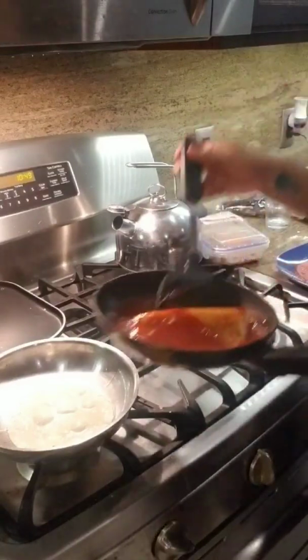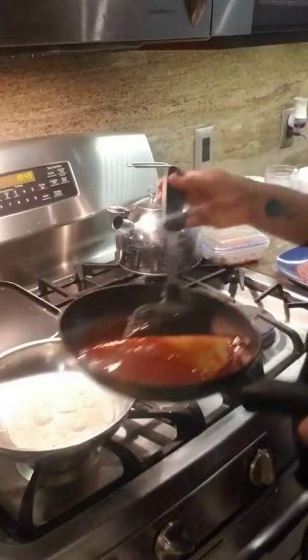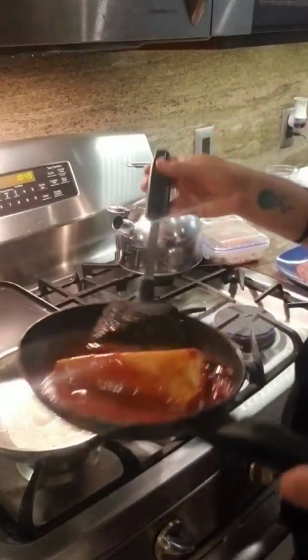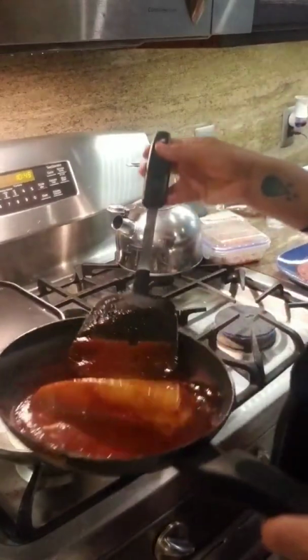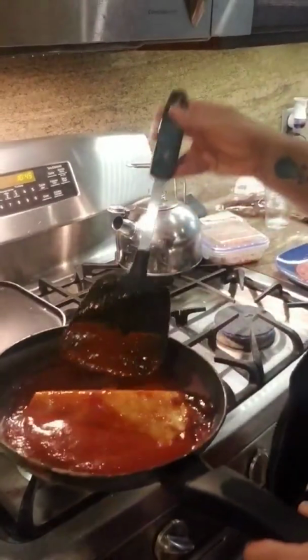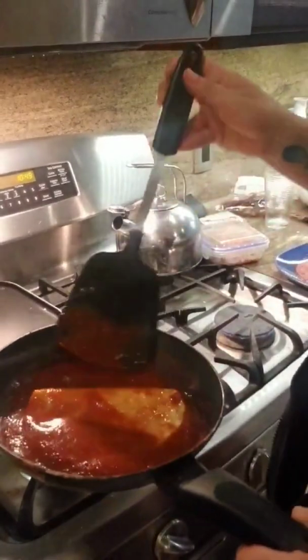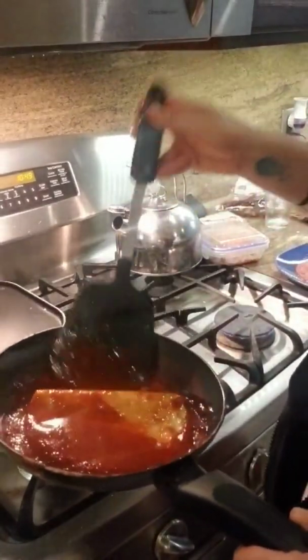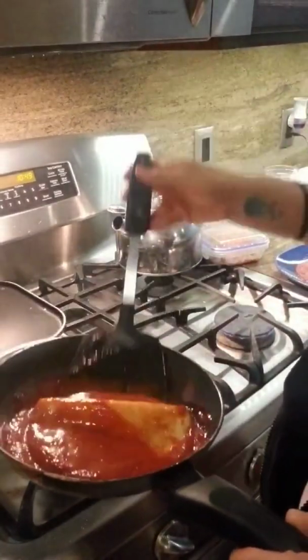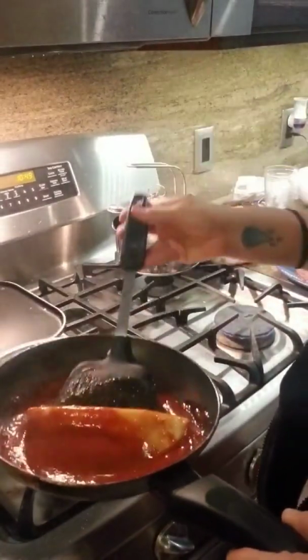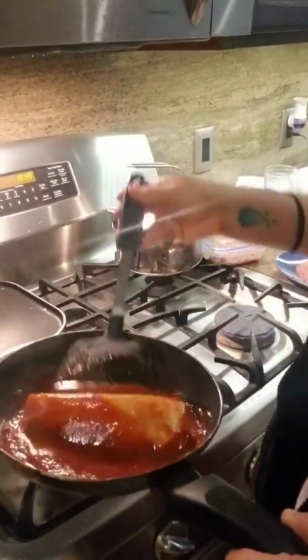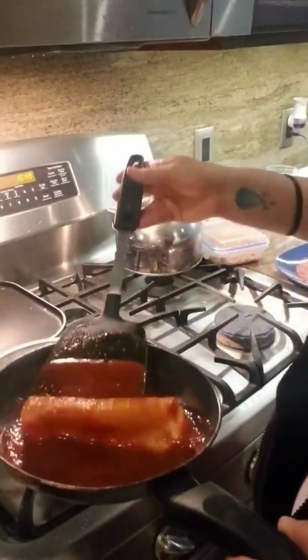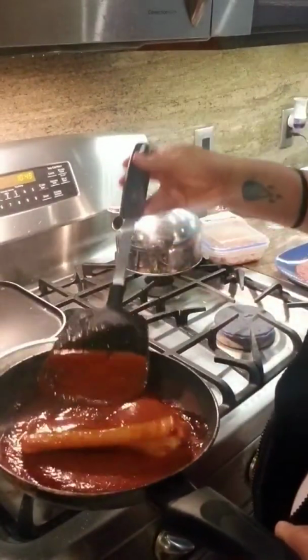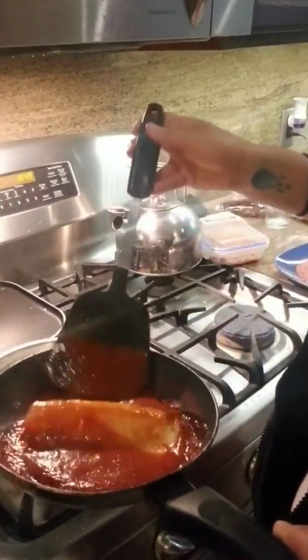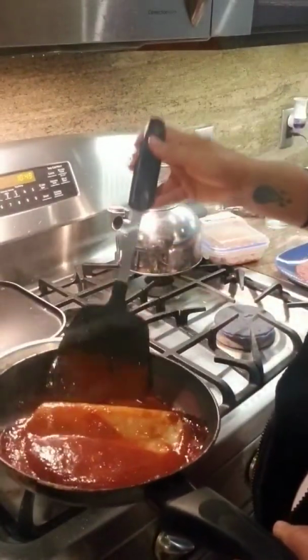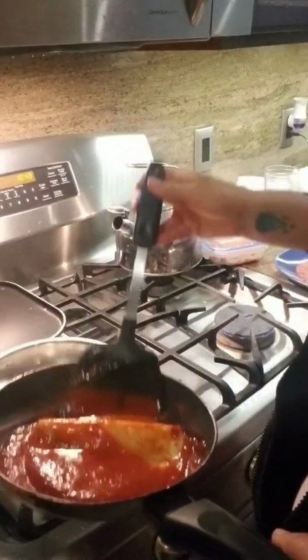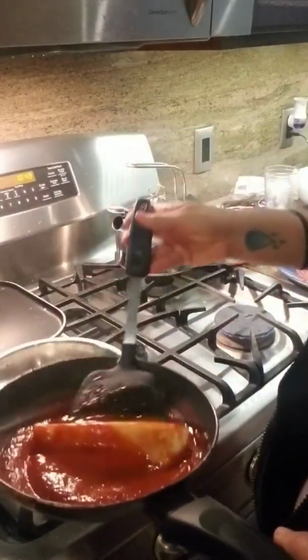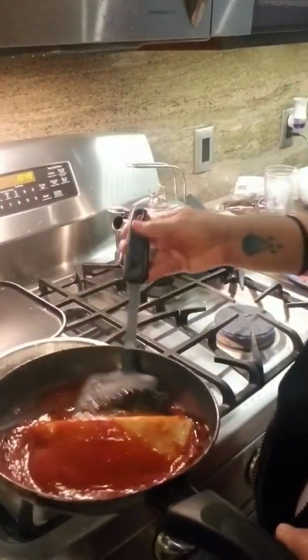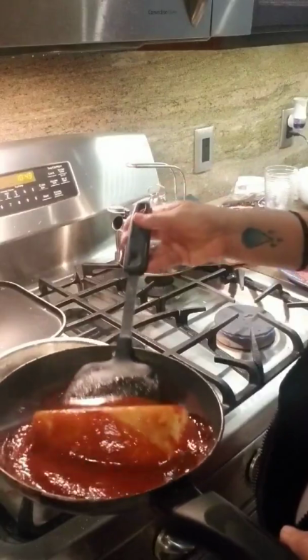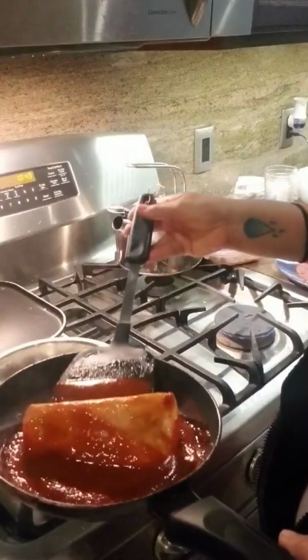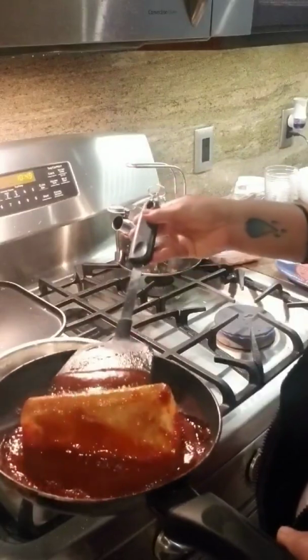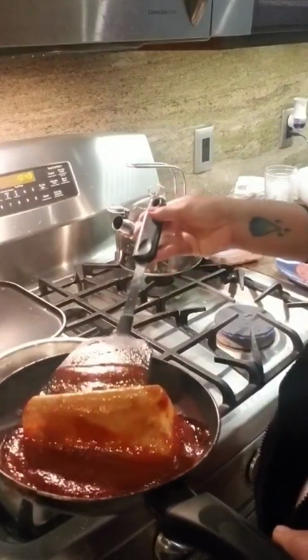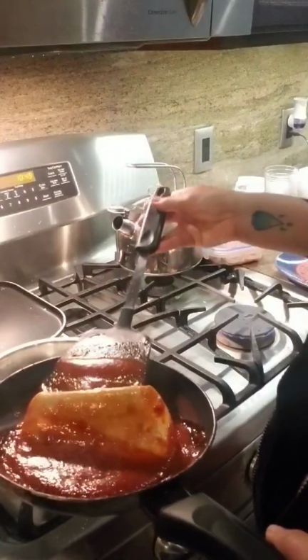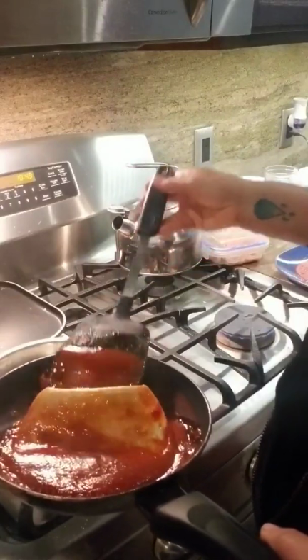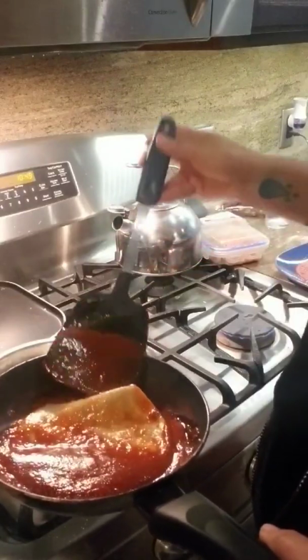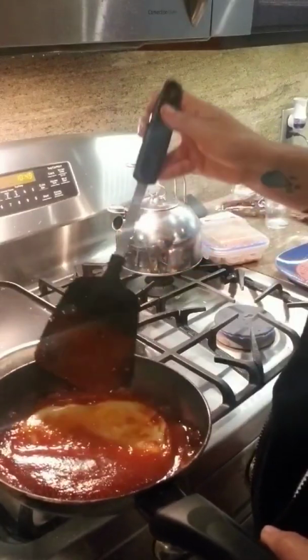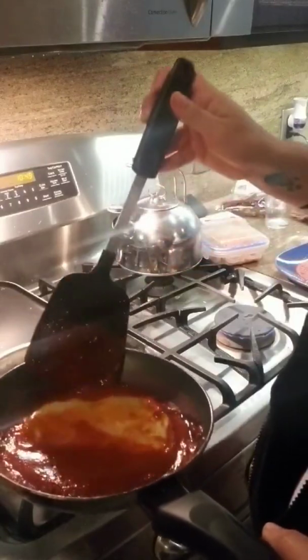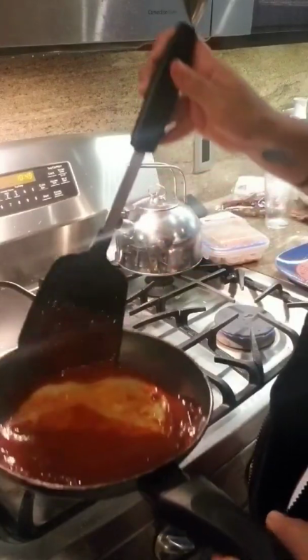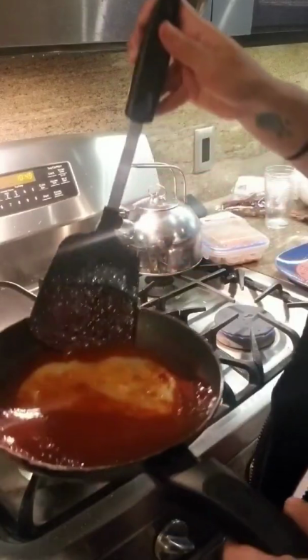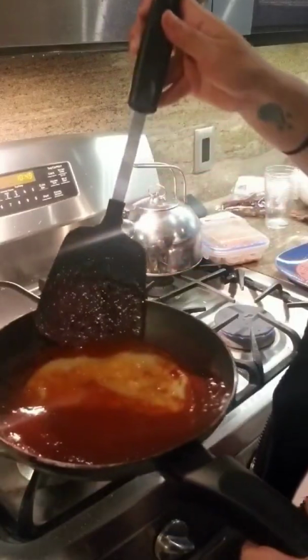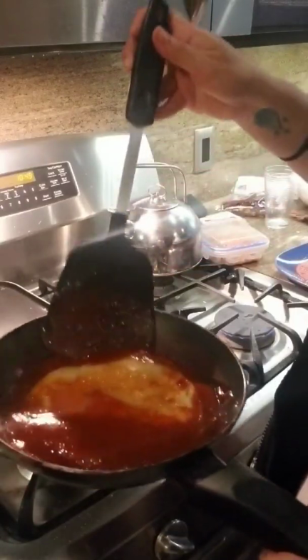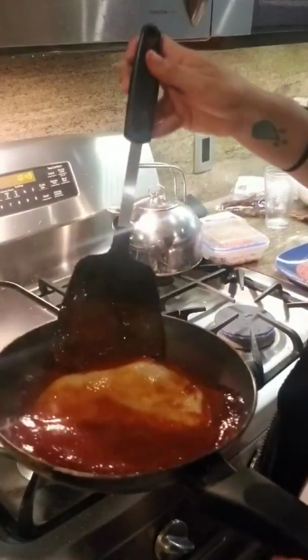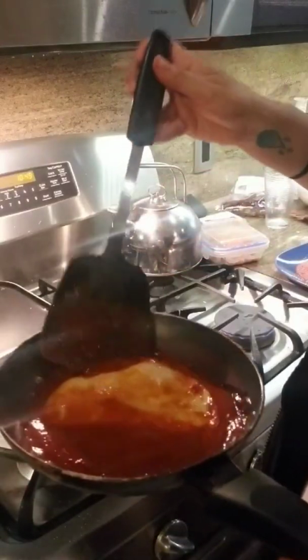Sometimes it folds under — just got to be gentle and you pull it out.